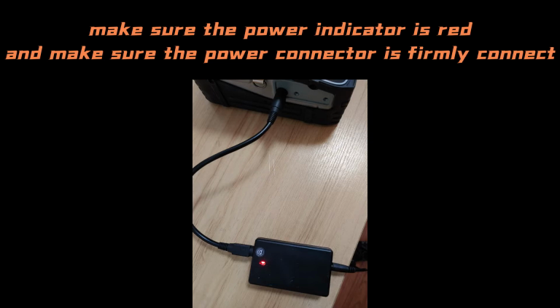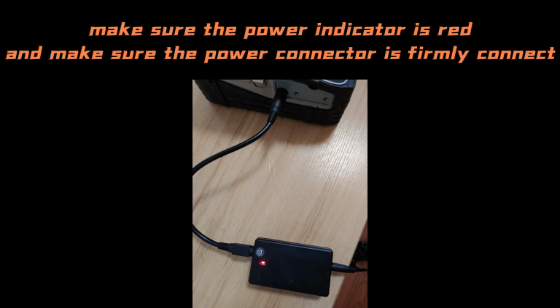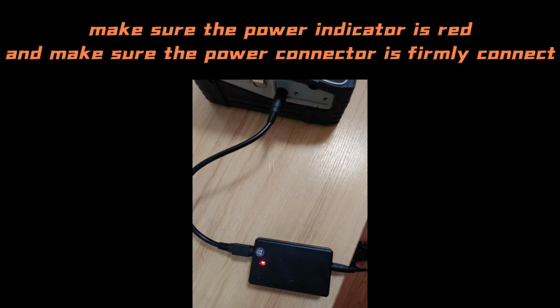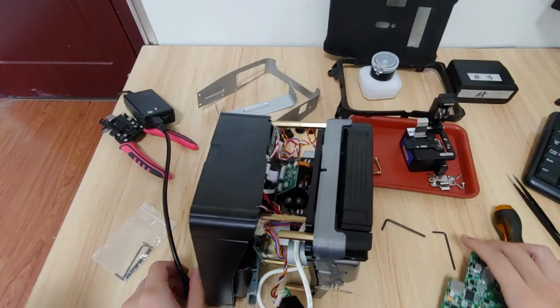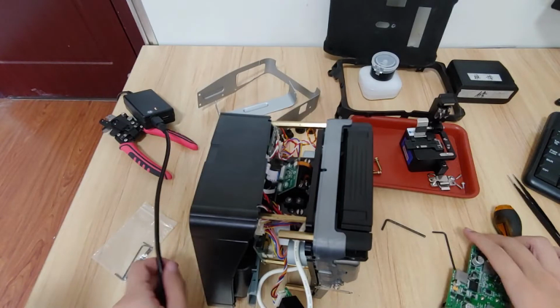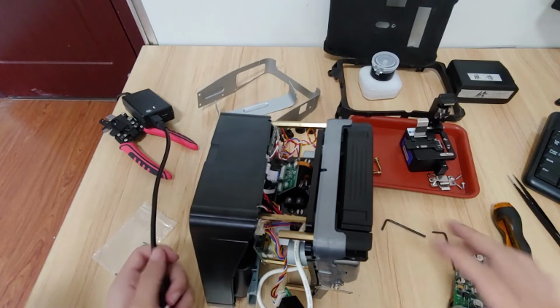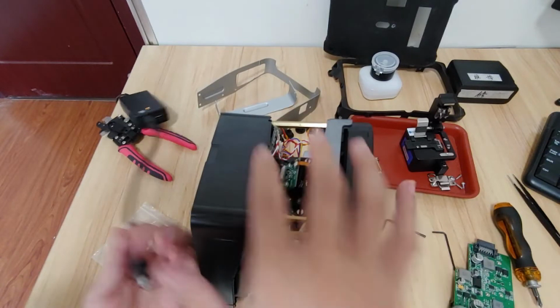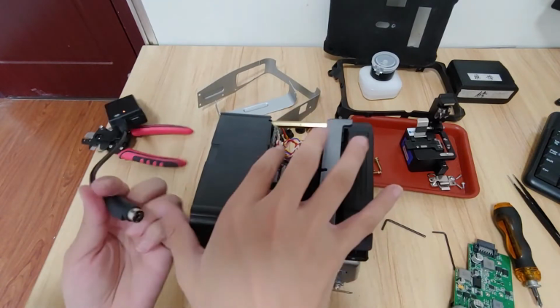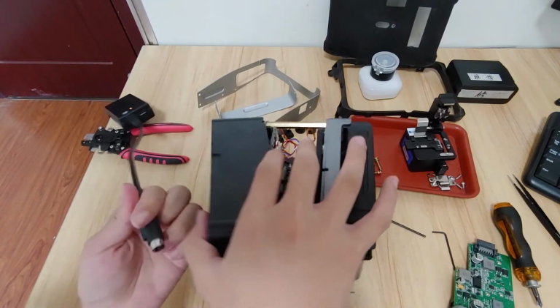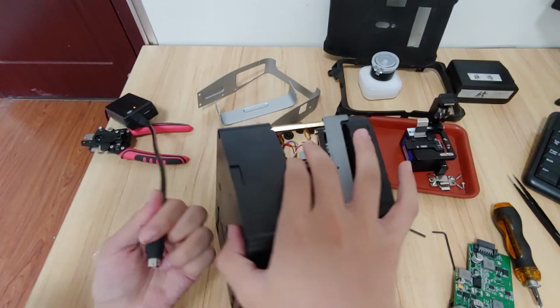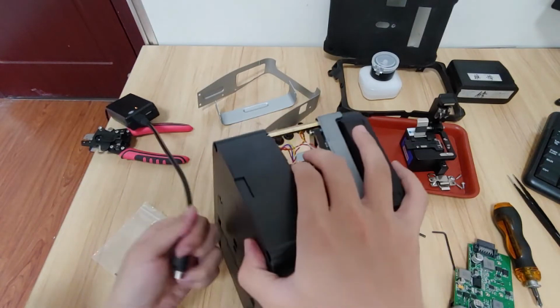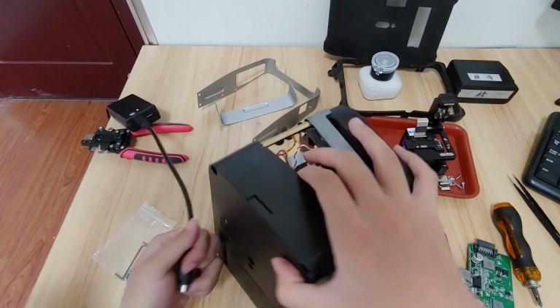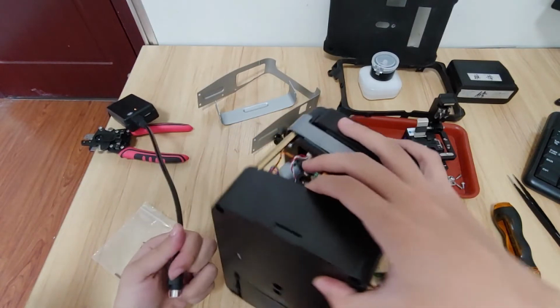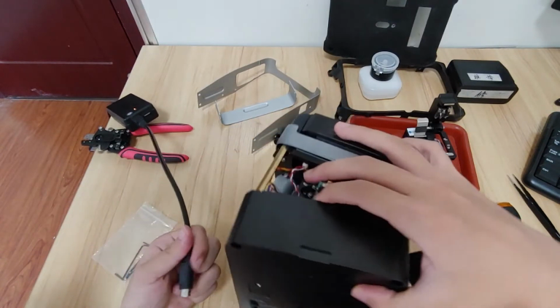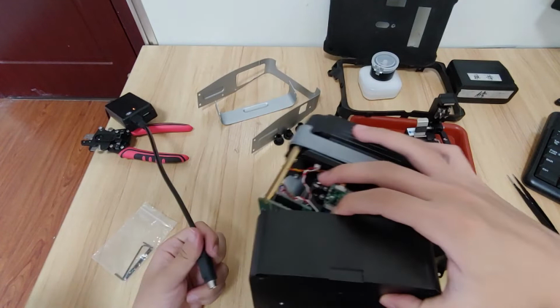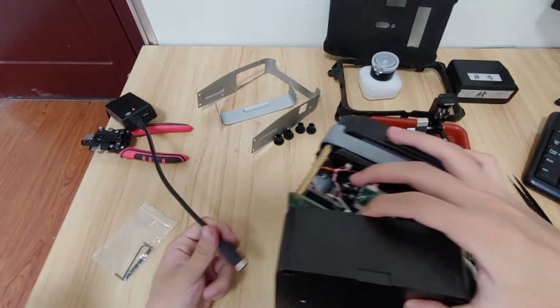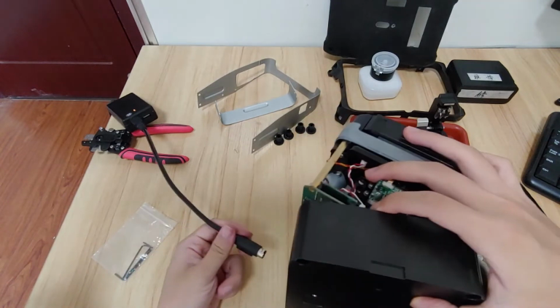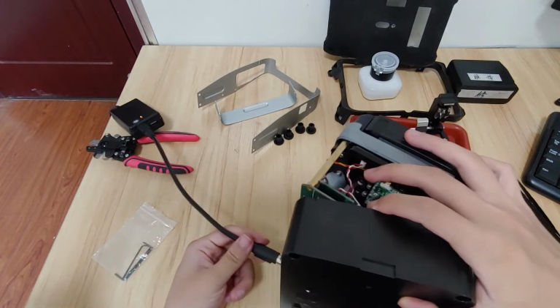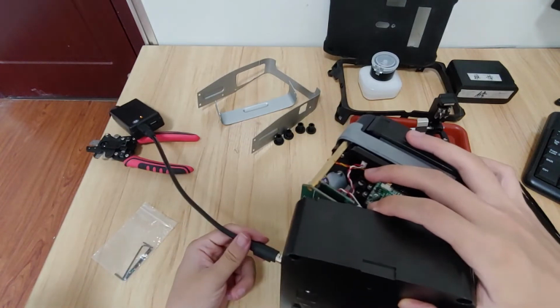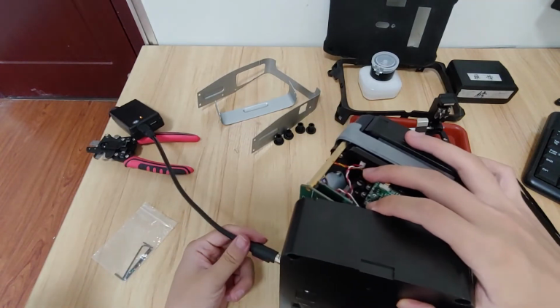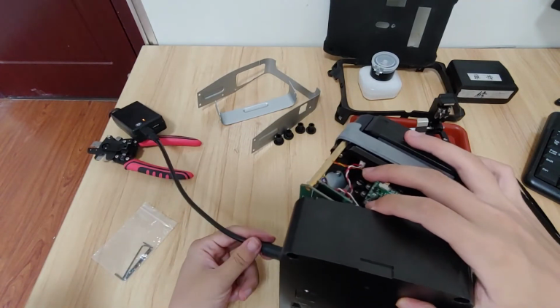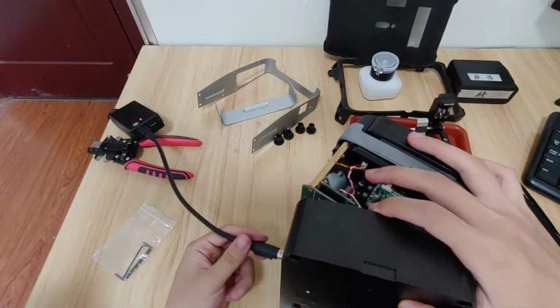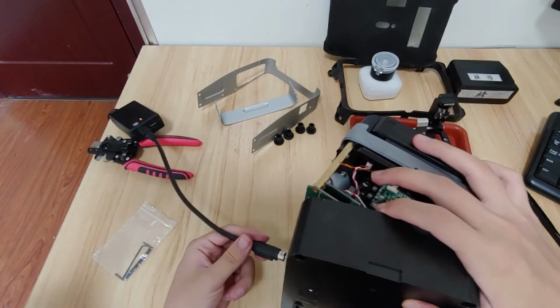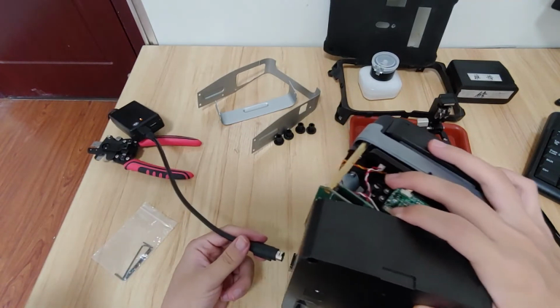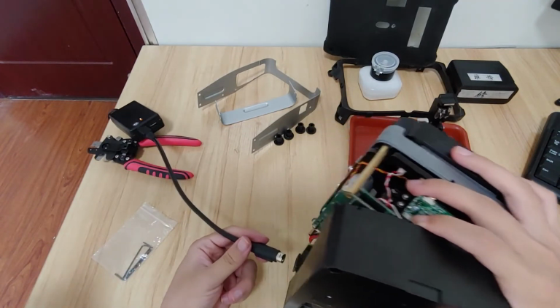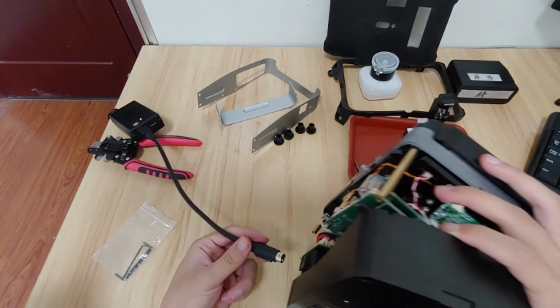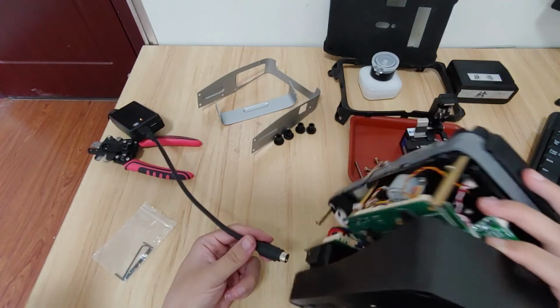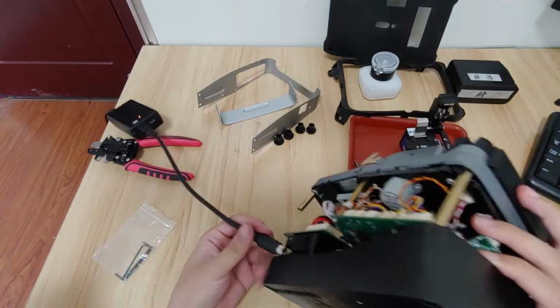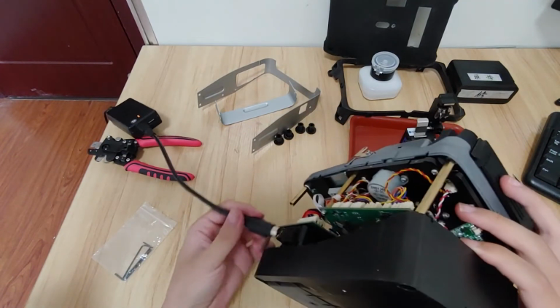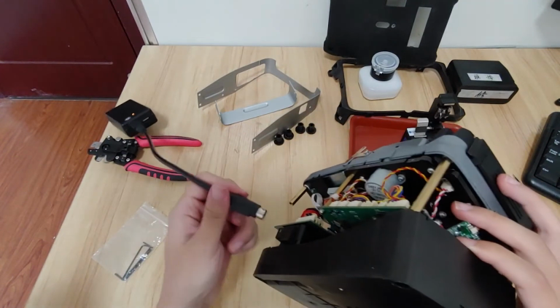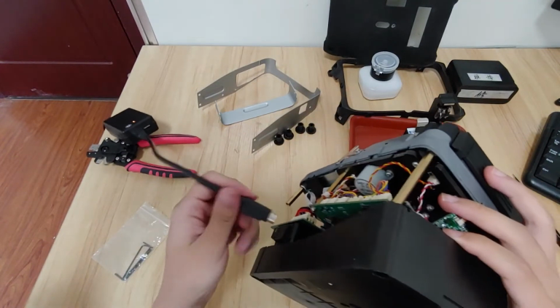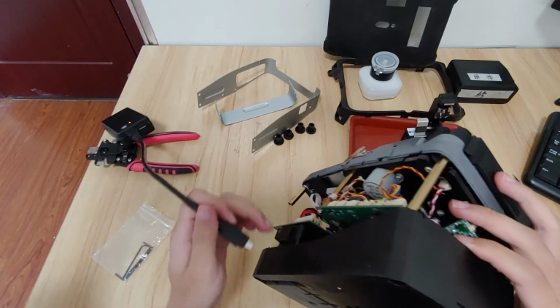If you are using the AI9, you can directly charge here, charge here, charge here.